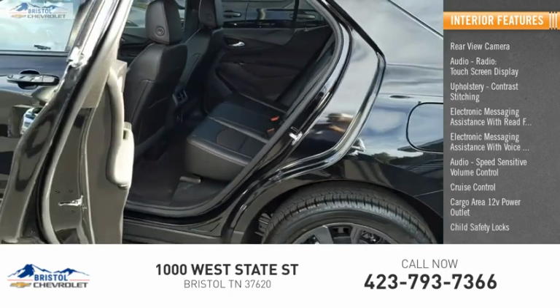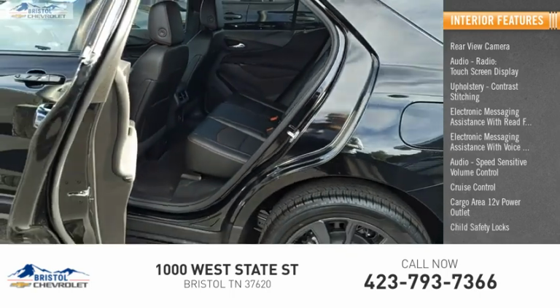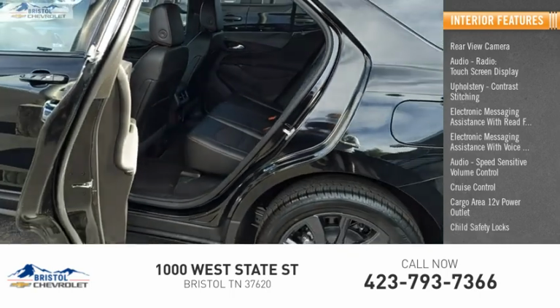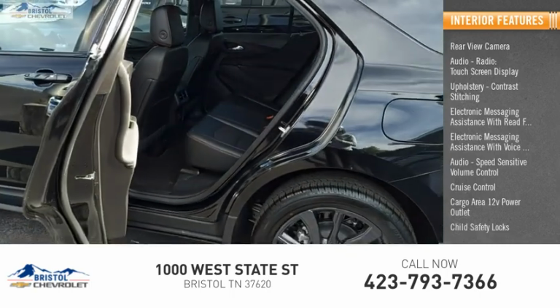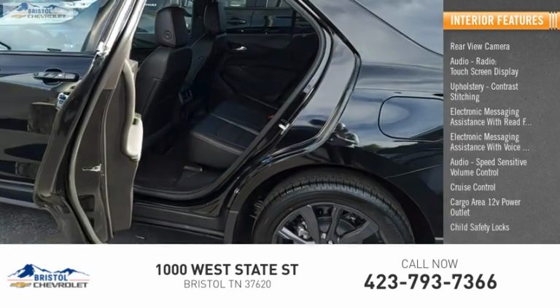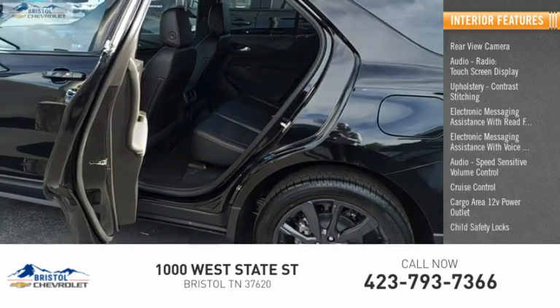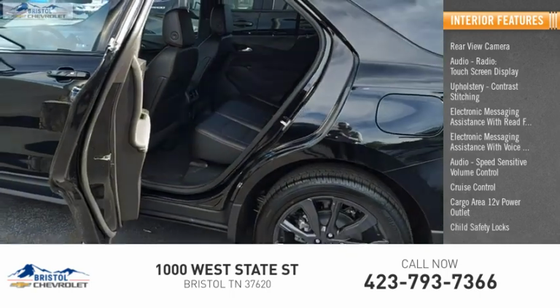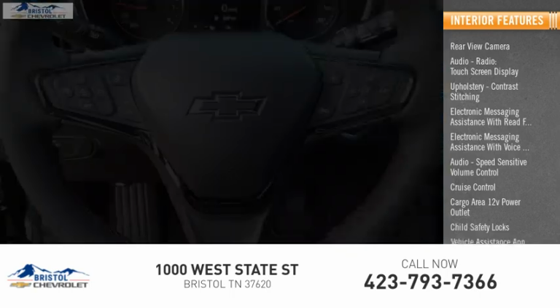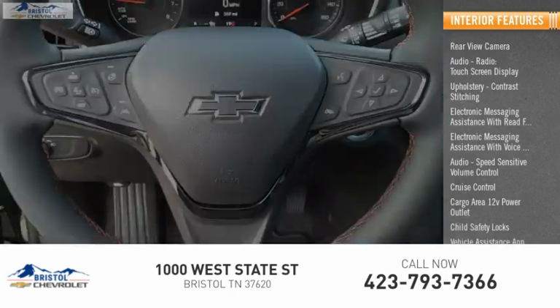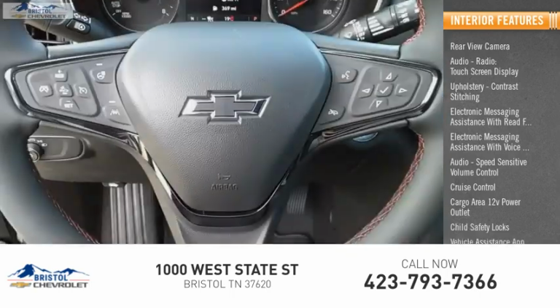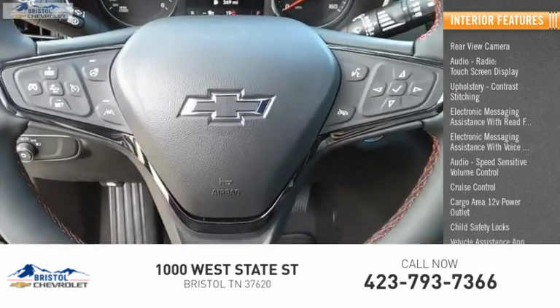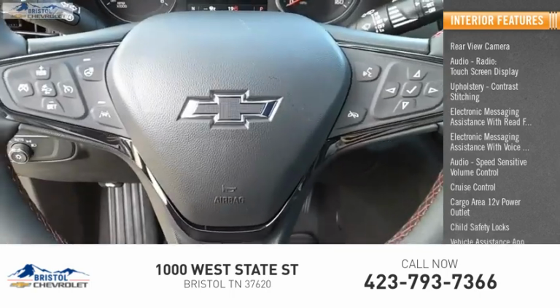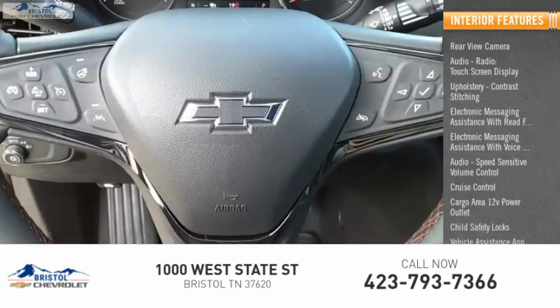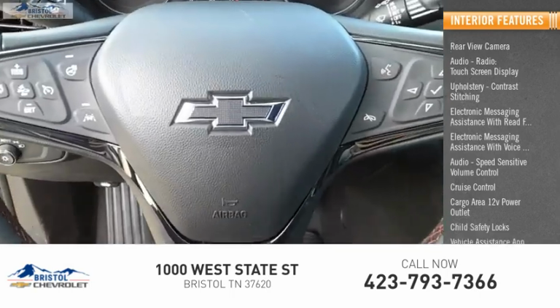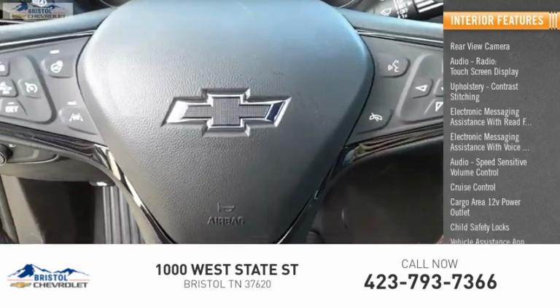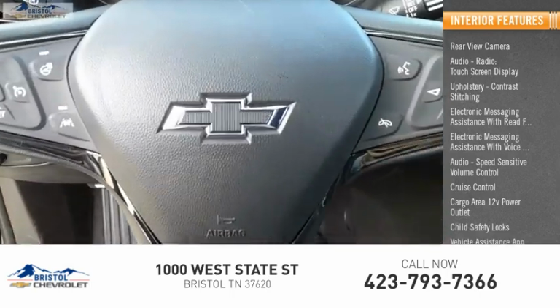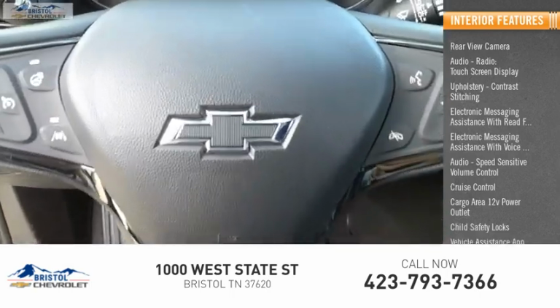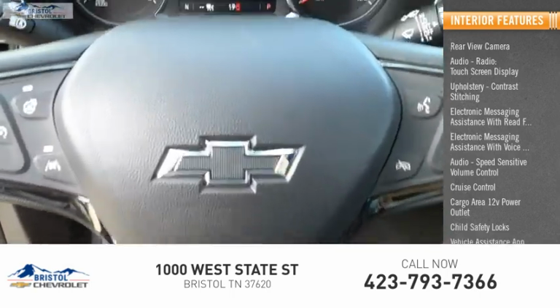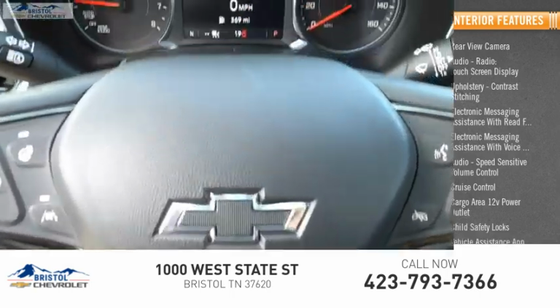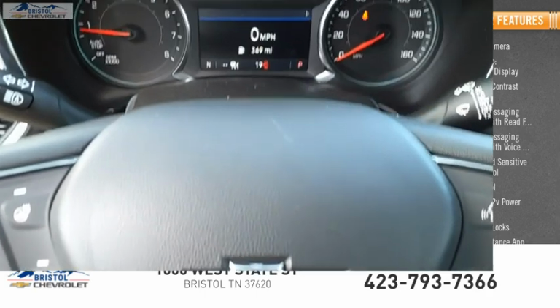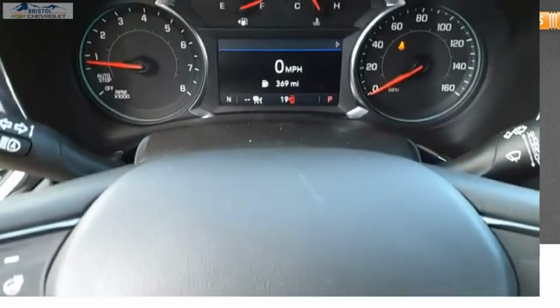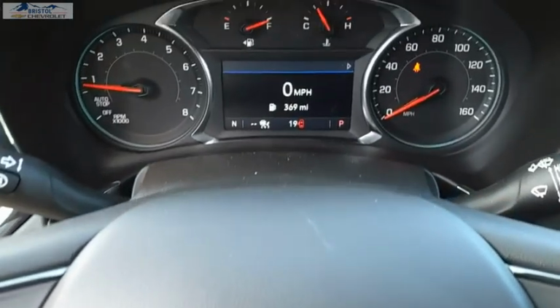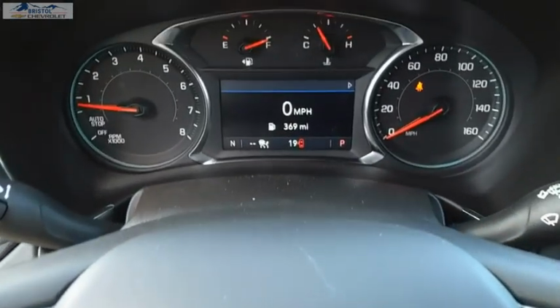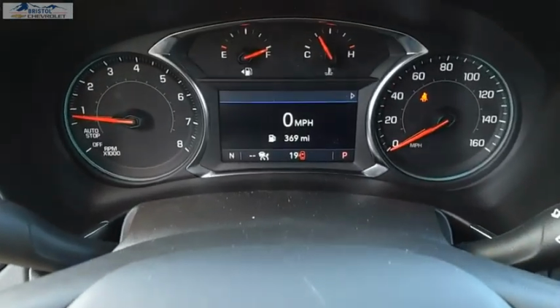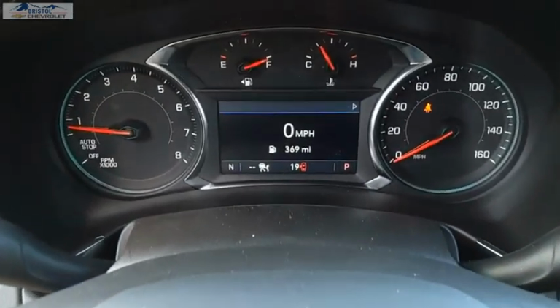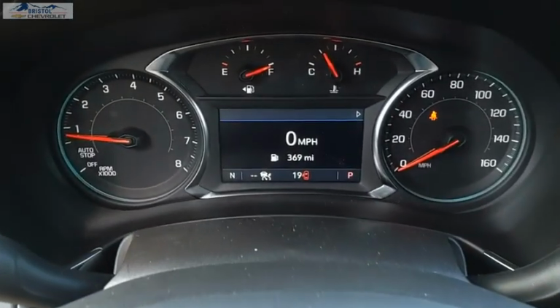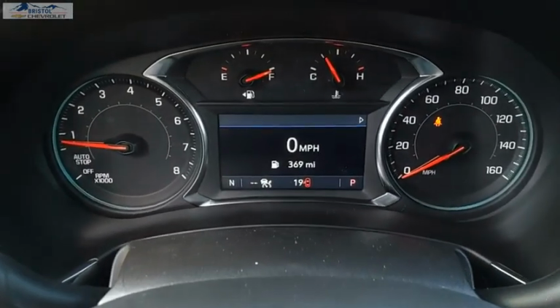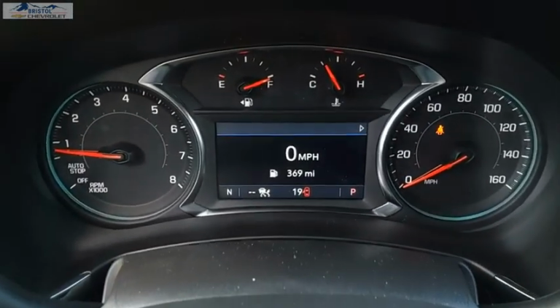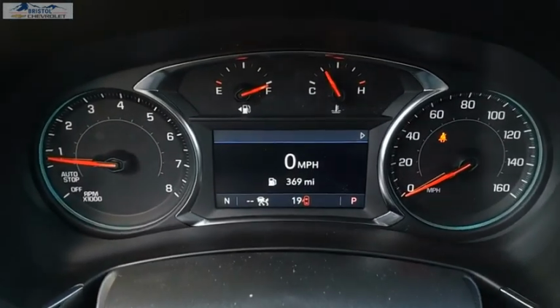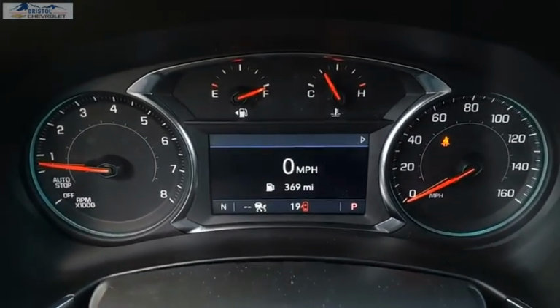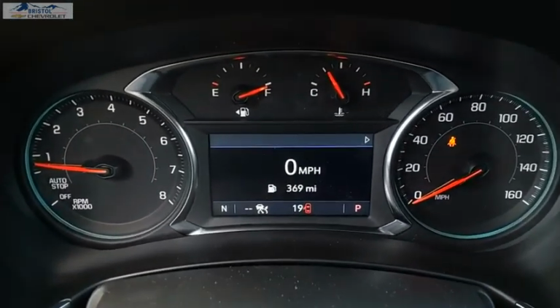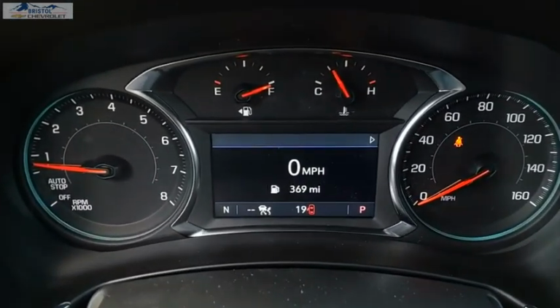Vehicle assistance app and roadside assistance.